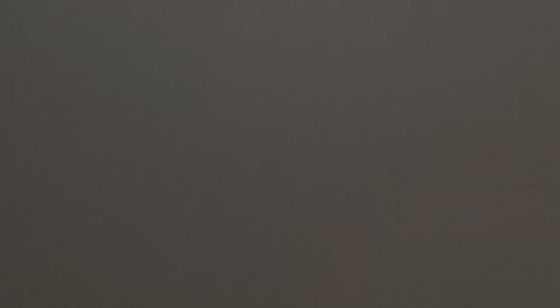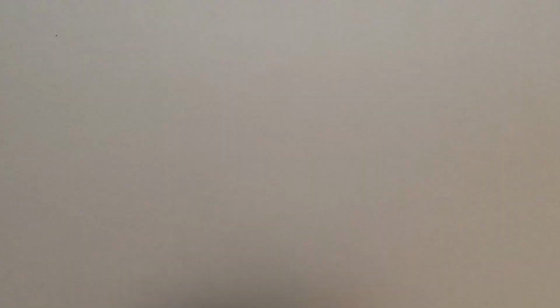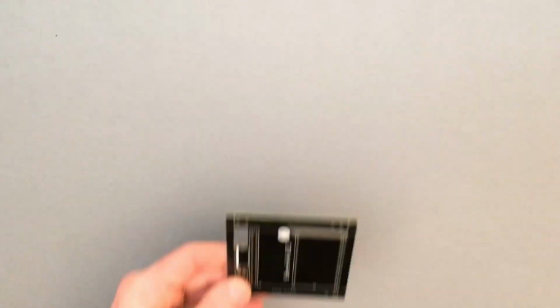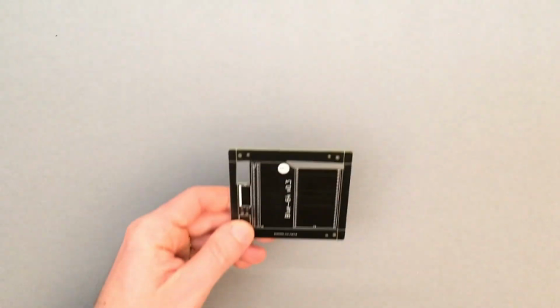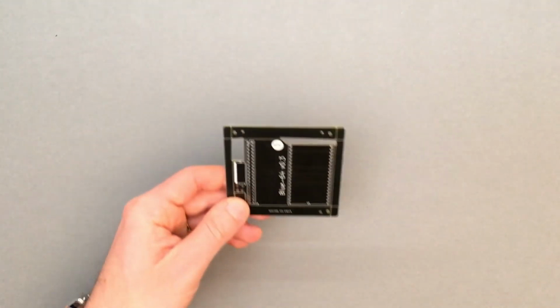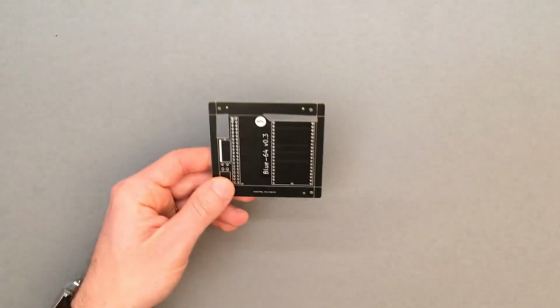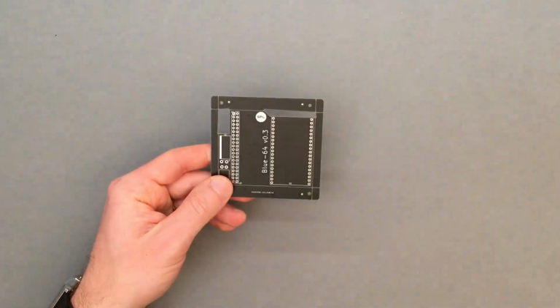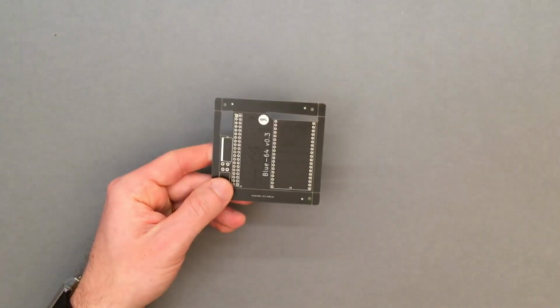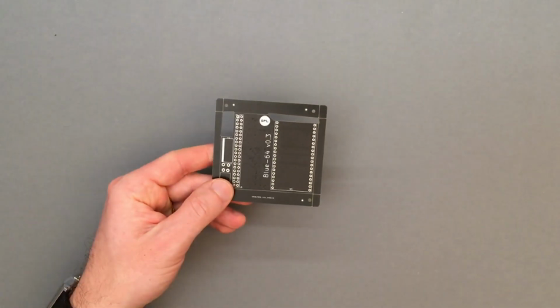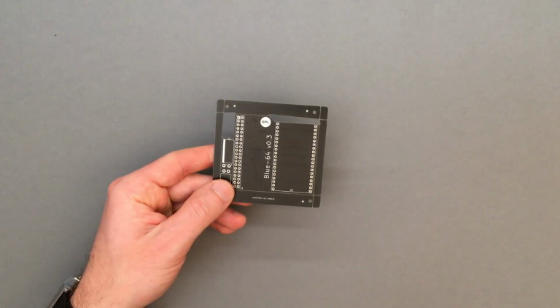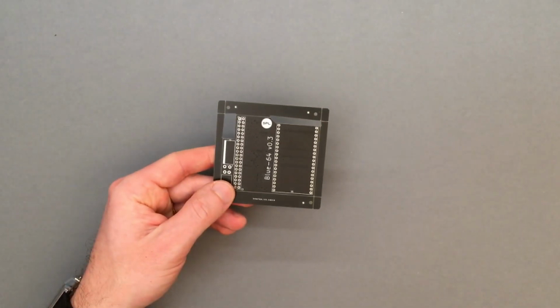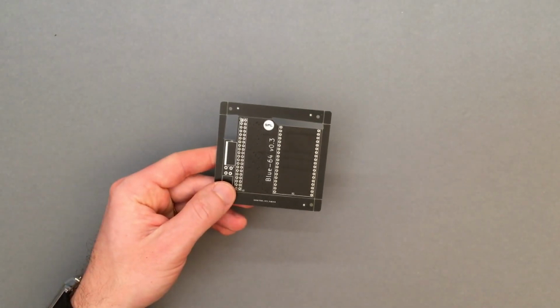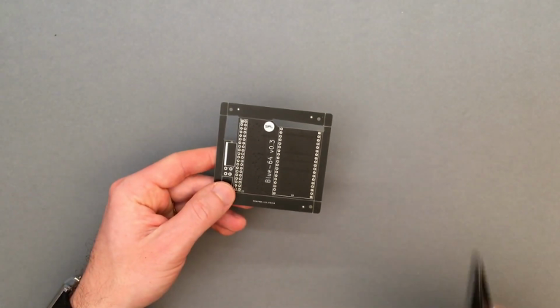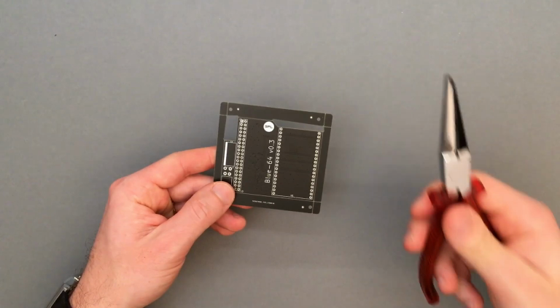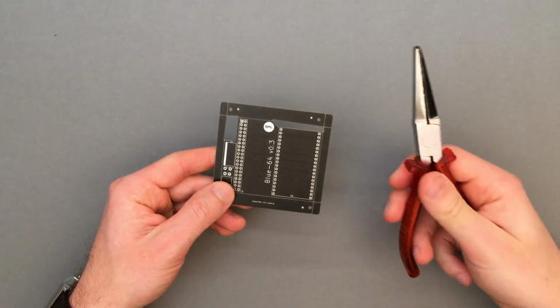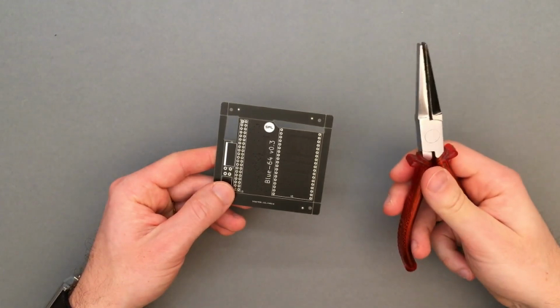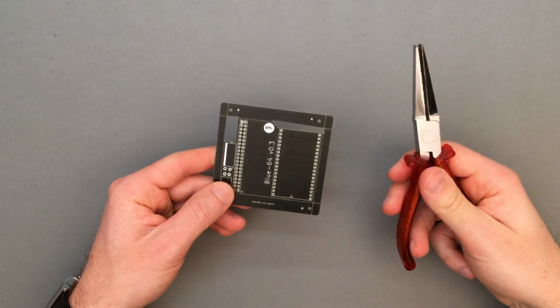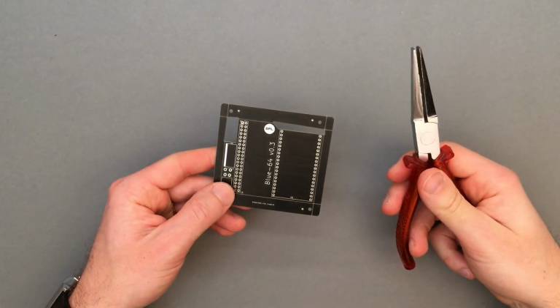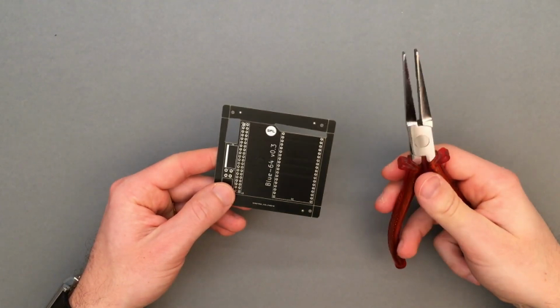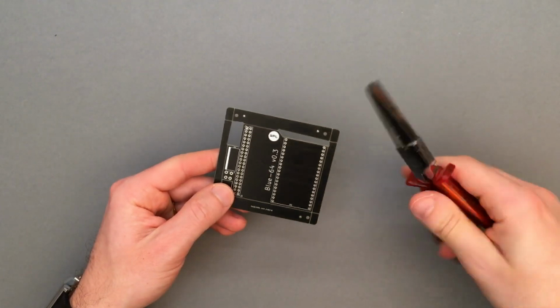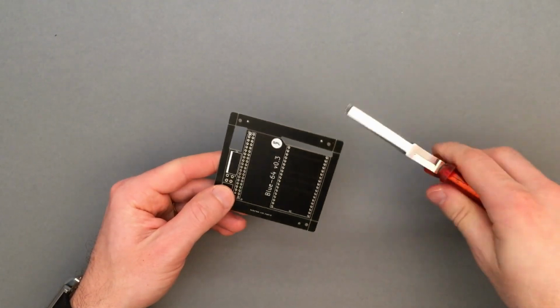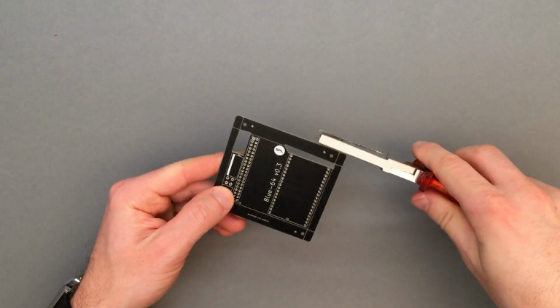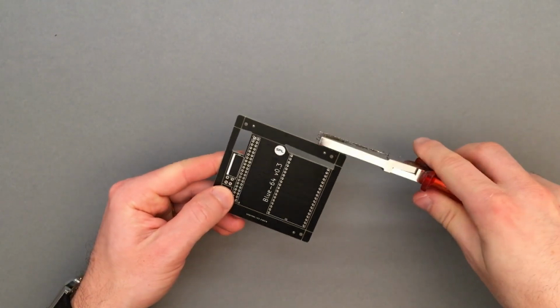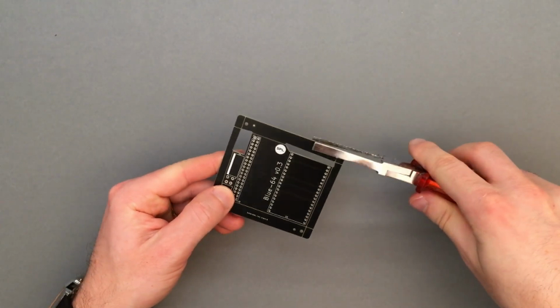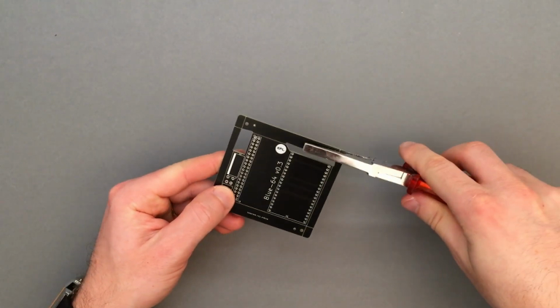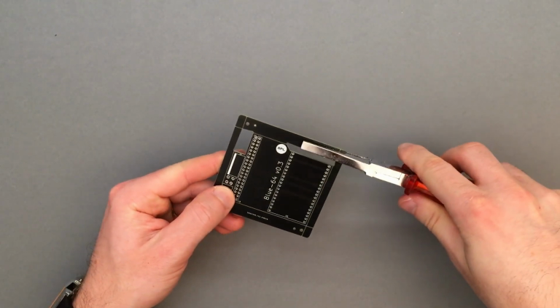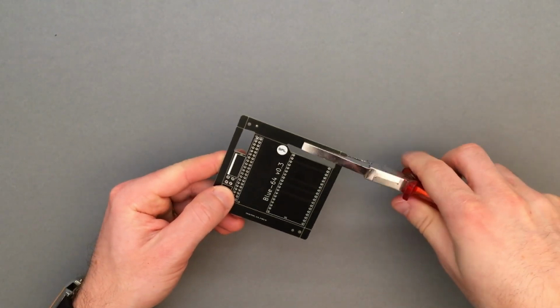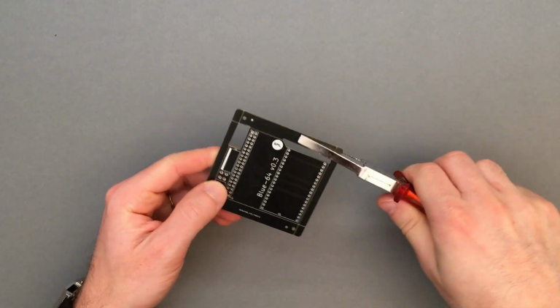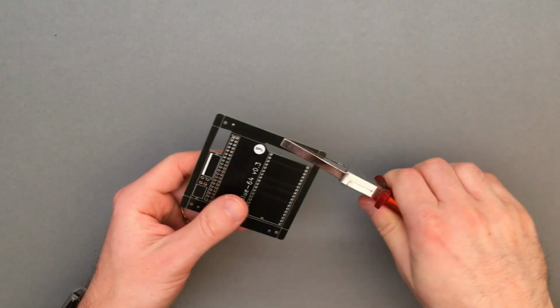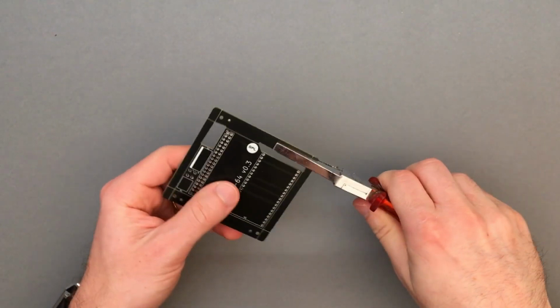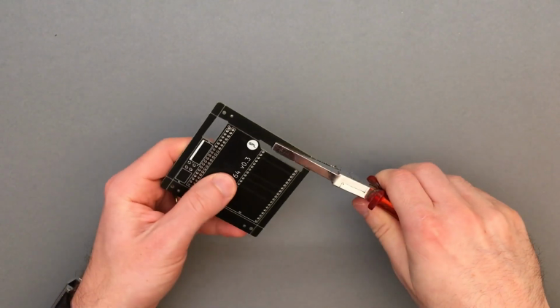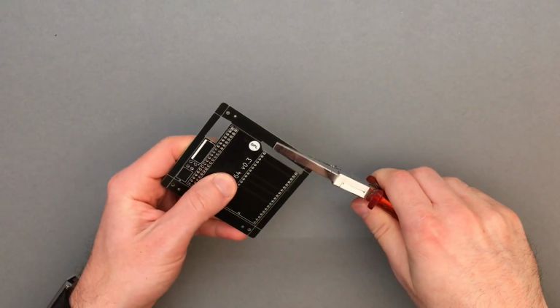The first step is to clean up the main board by breaking off the excess PCB along the V-cuts all around the edges.